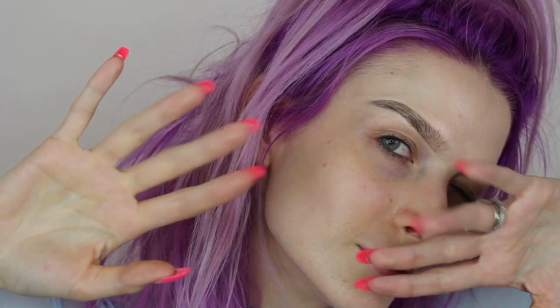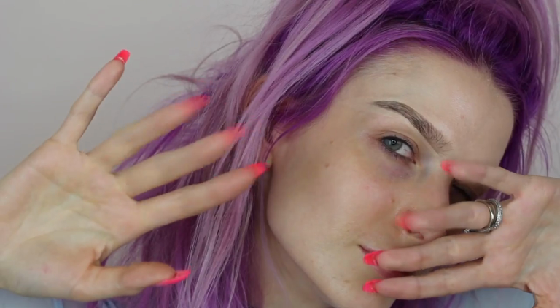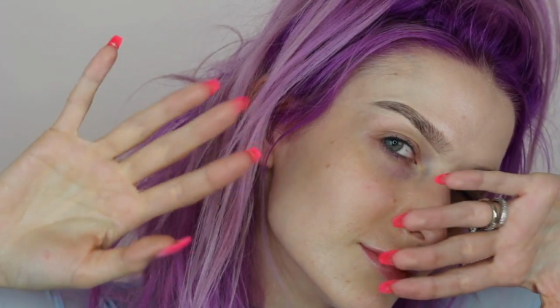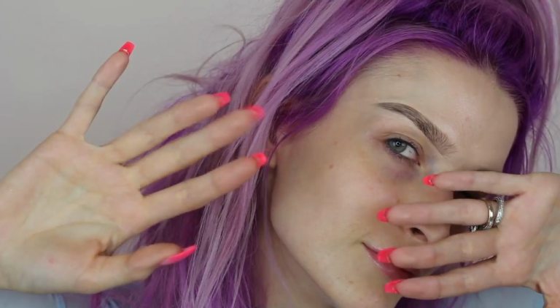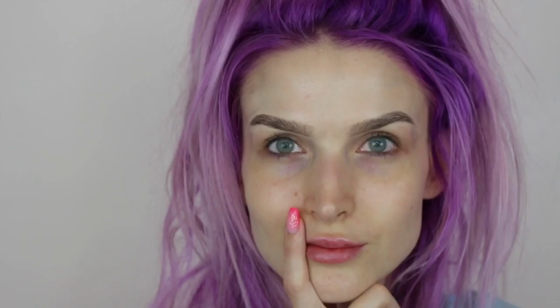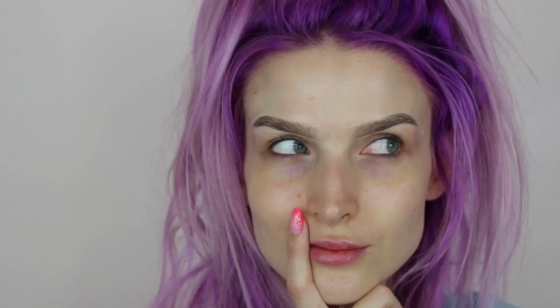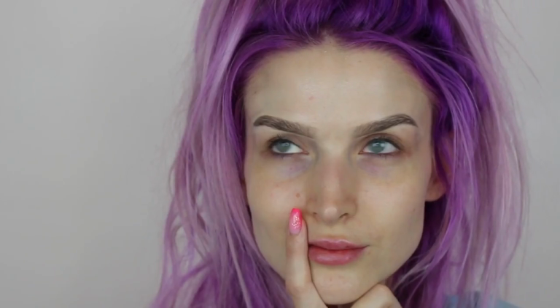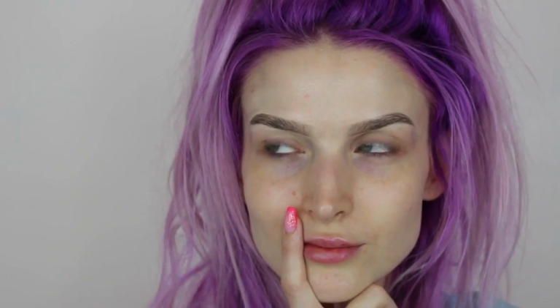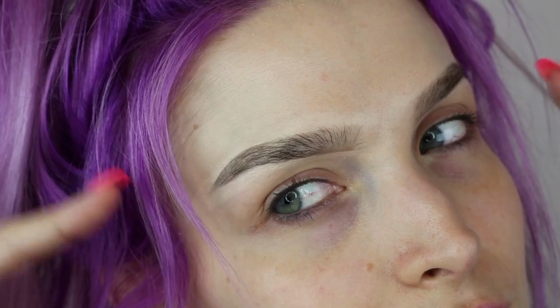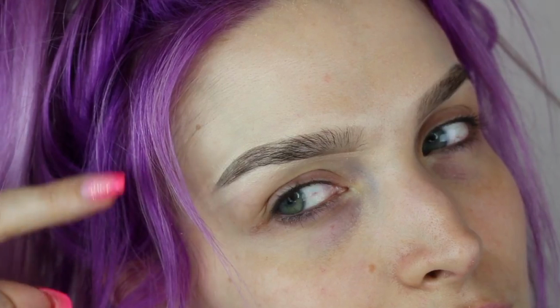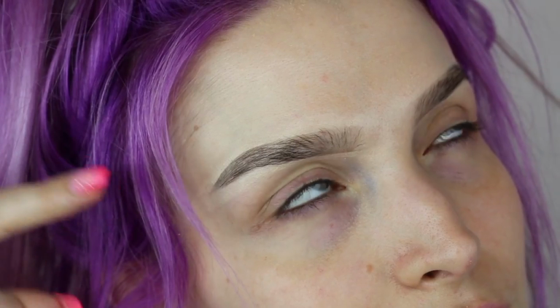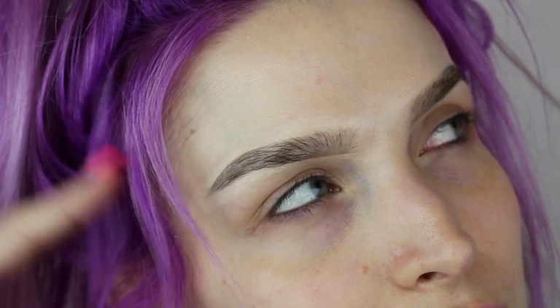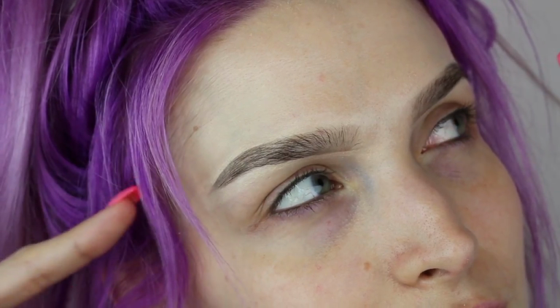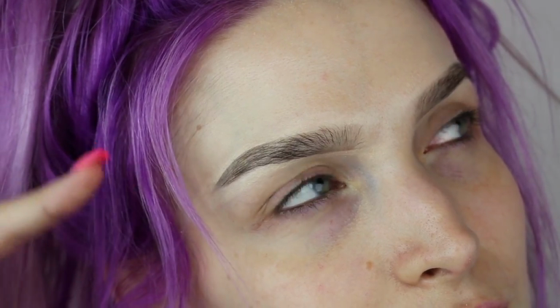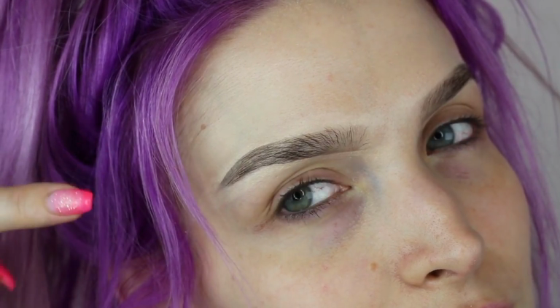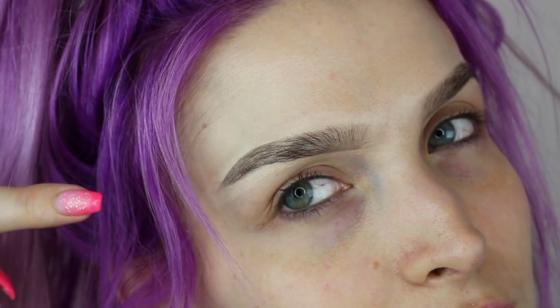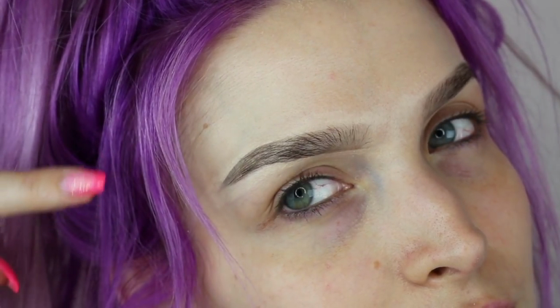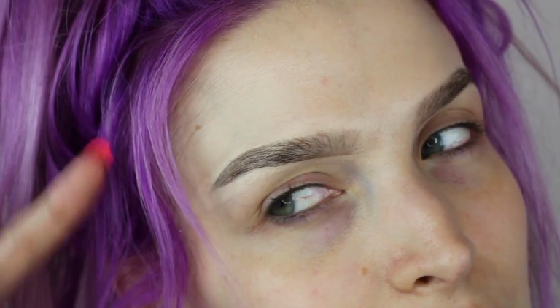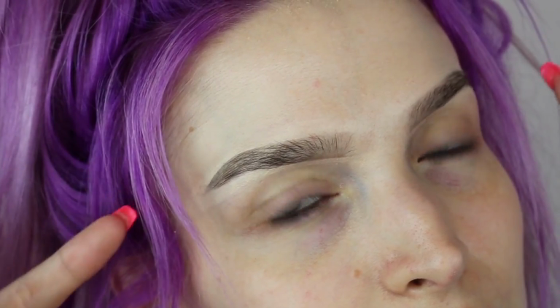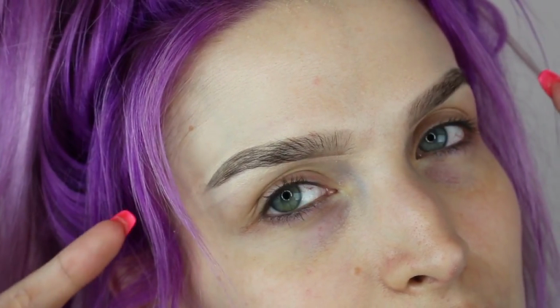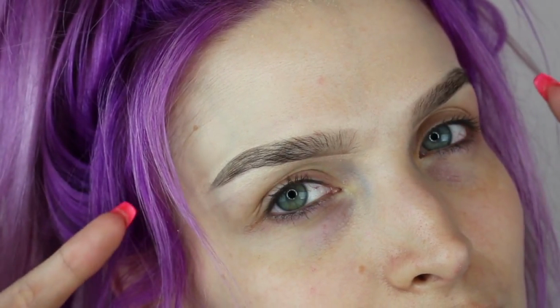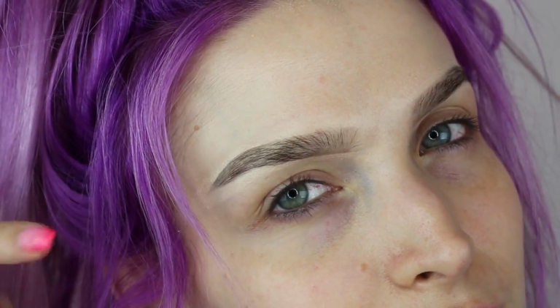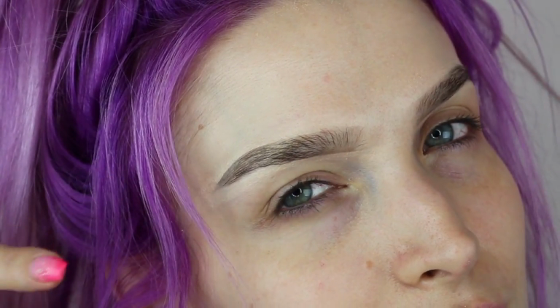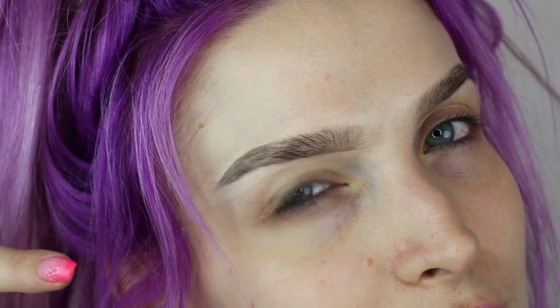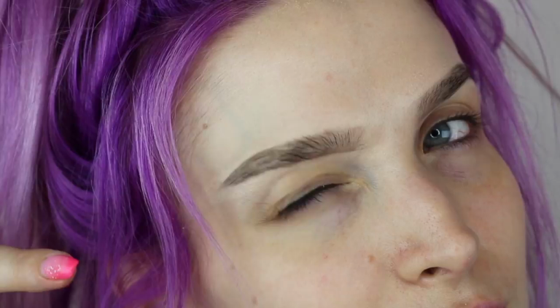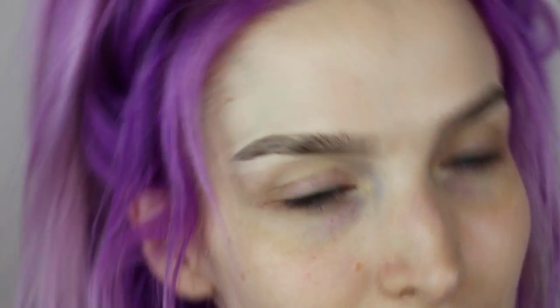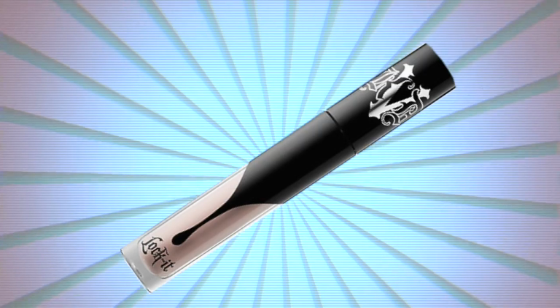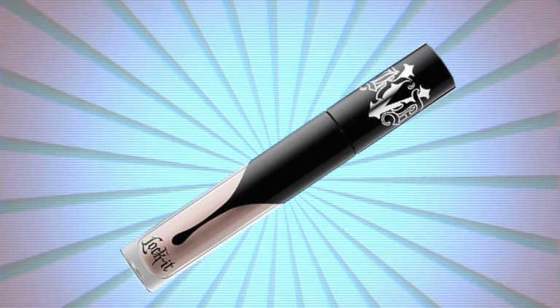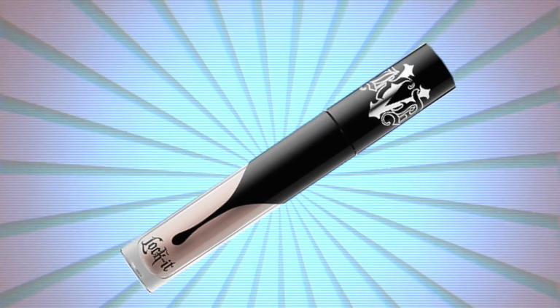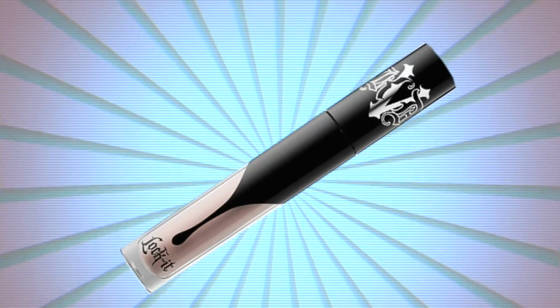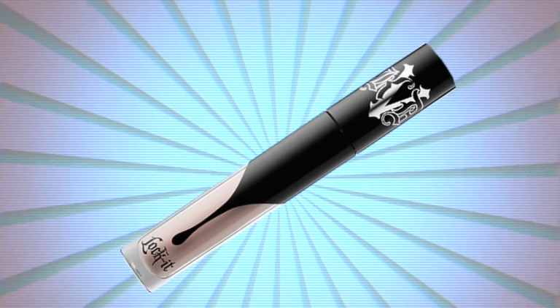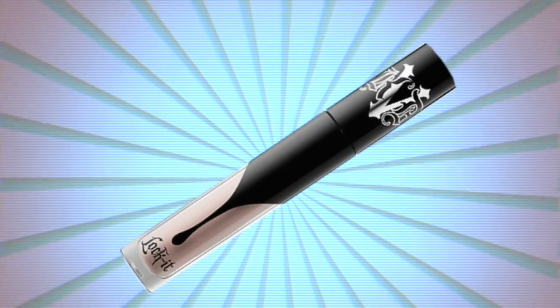Hey girls and dudes! My brows are already done, but I have a whole tutorial on how I do these at a link in the description box if you're interested. Starting things off, I'm going to be using the Kat Von D Lock-It concealer in the shade L1 to prime my lids.